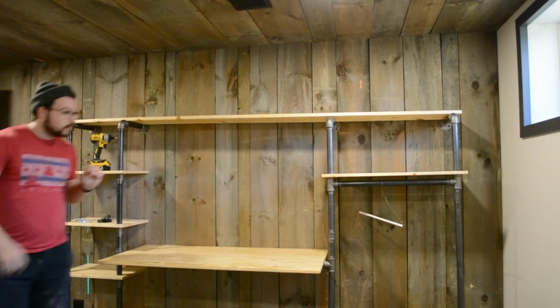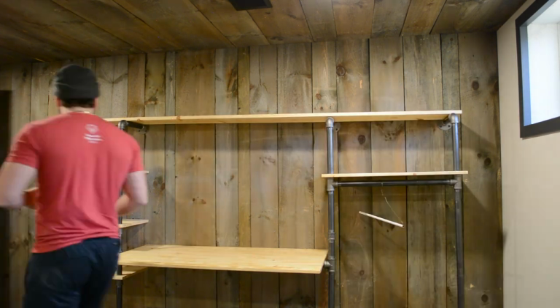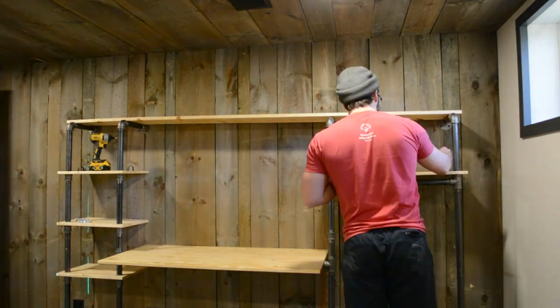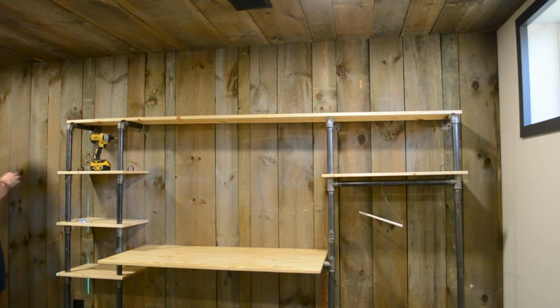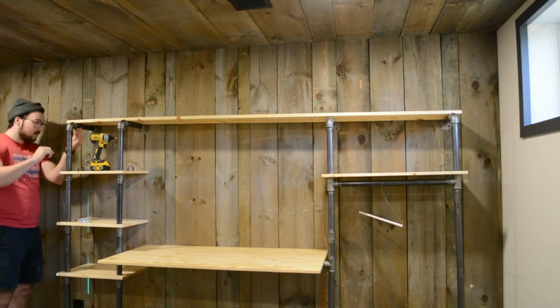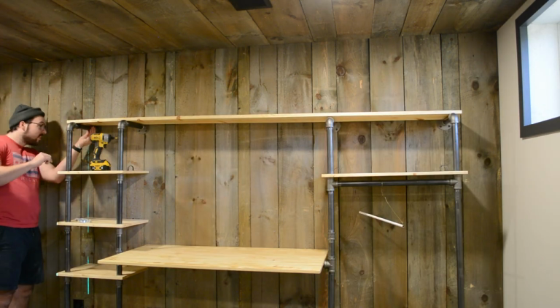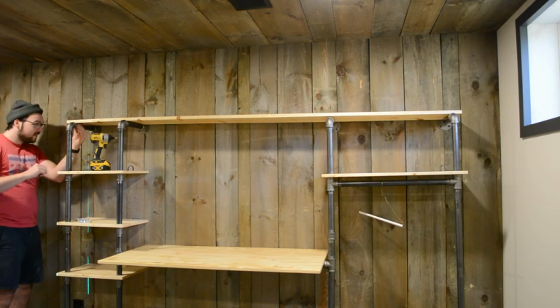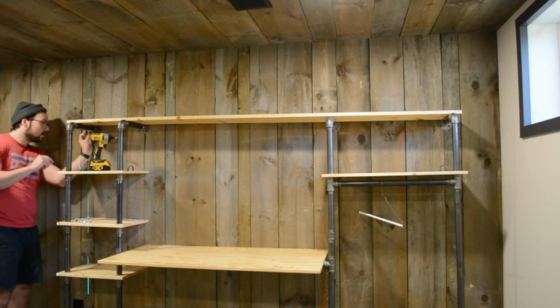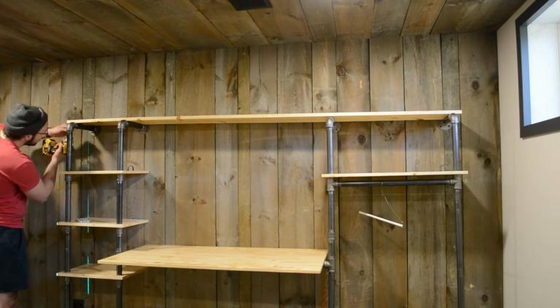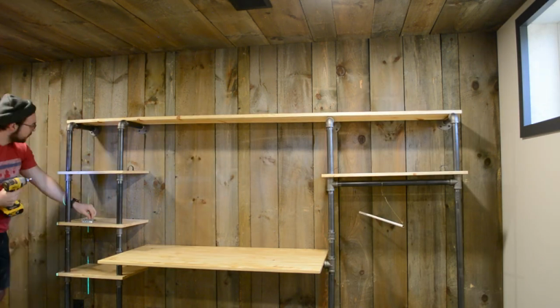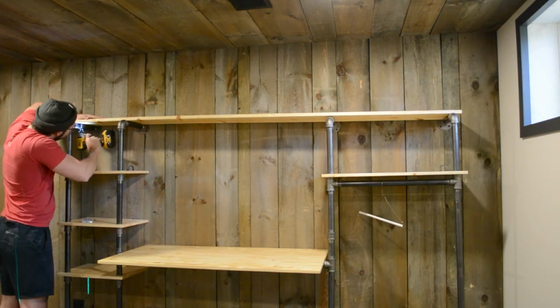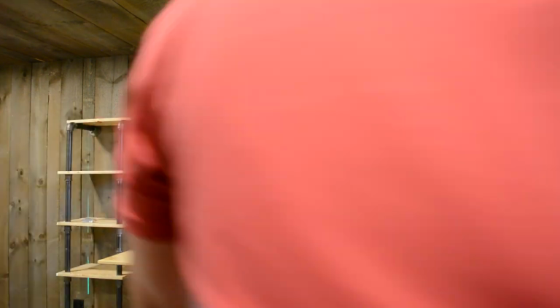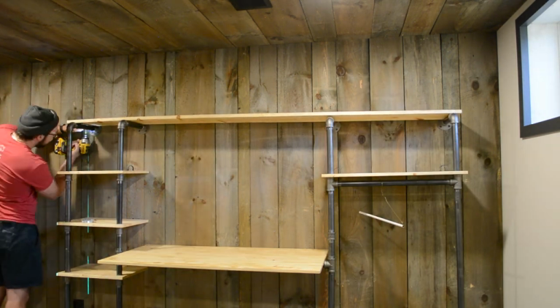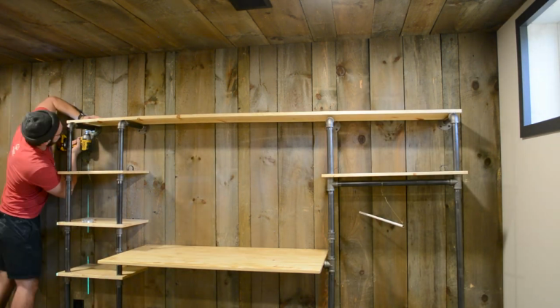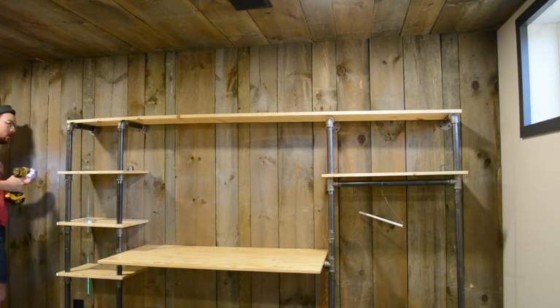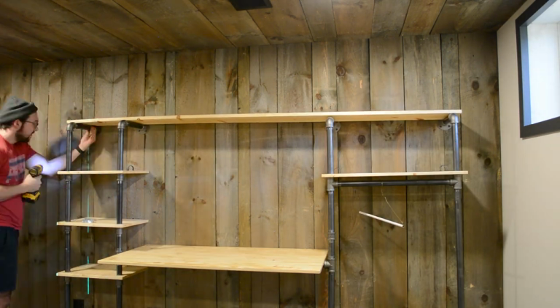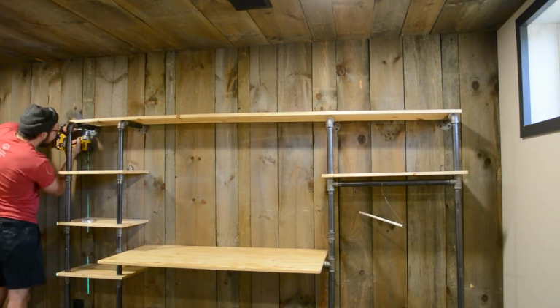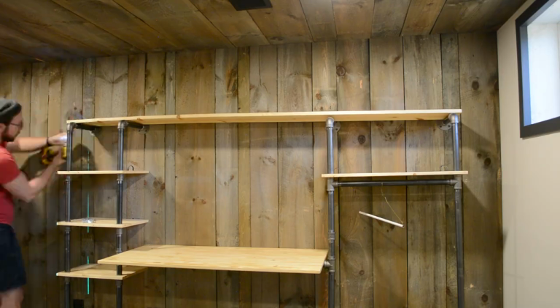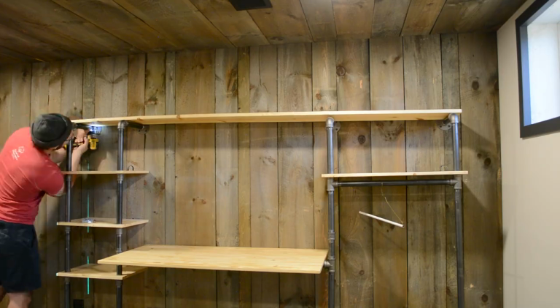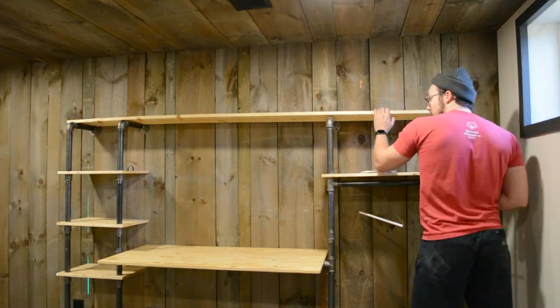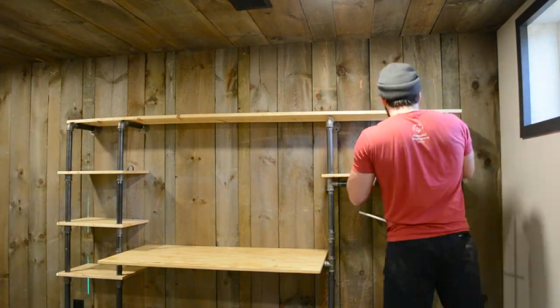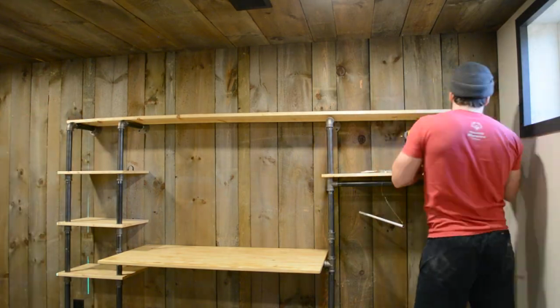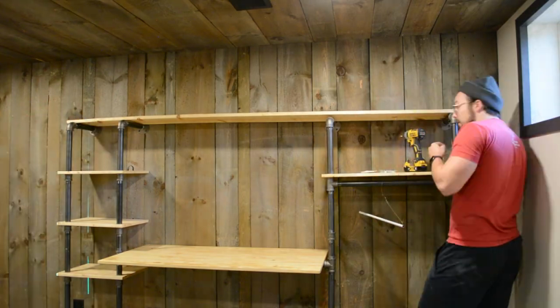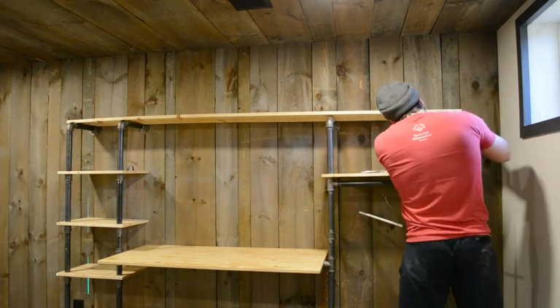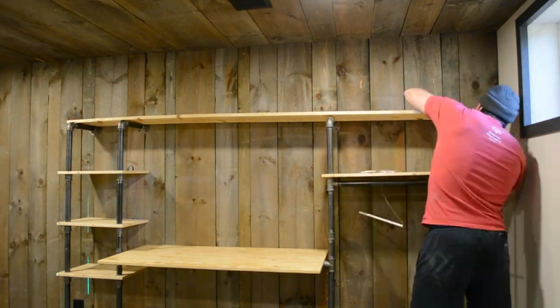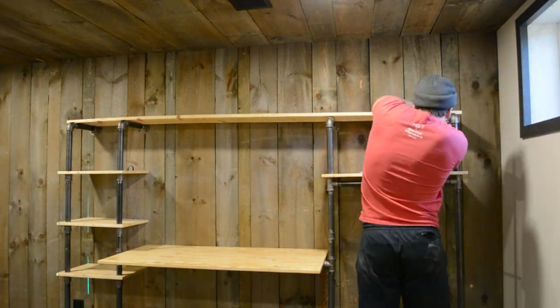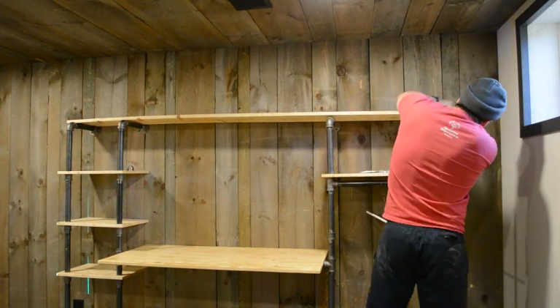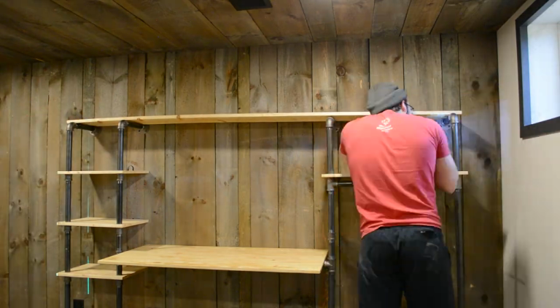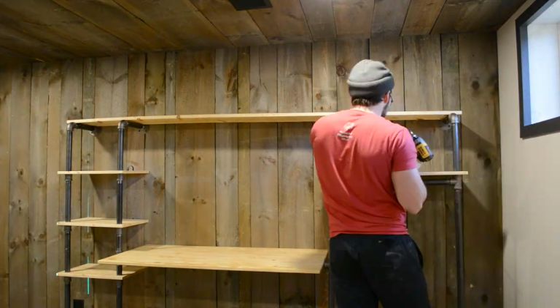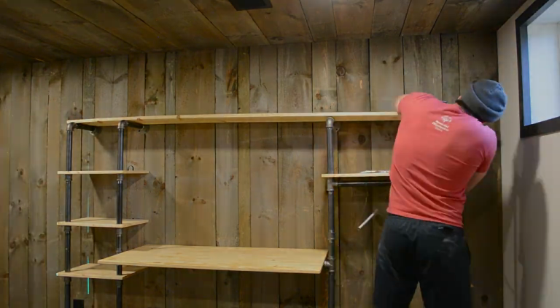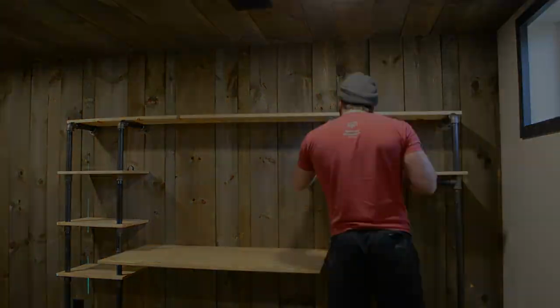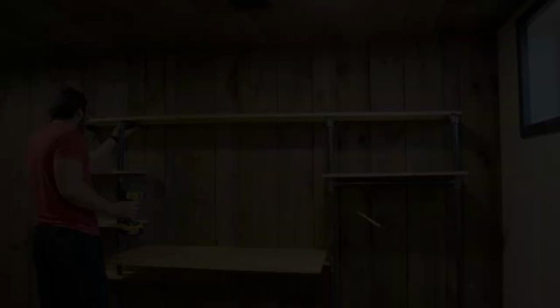With that, the last thing to do is add some decor. So without further ado, here is the final result.